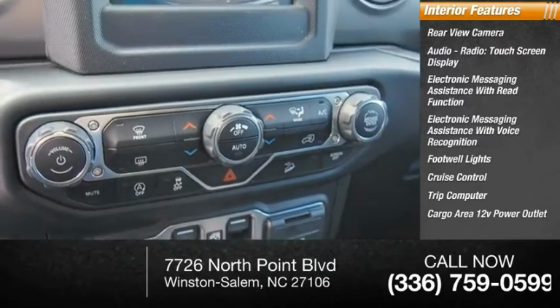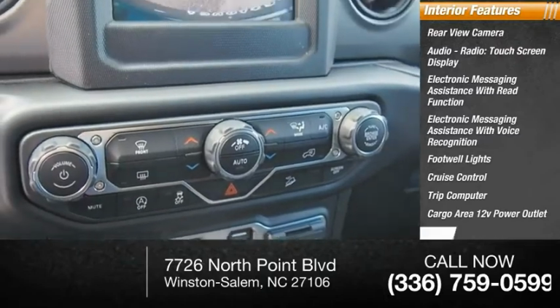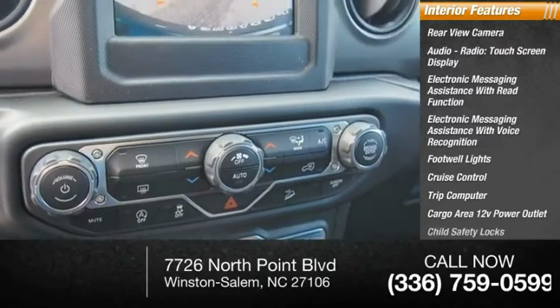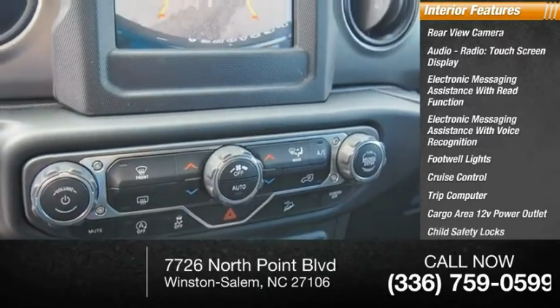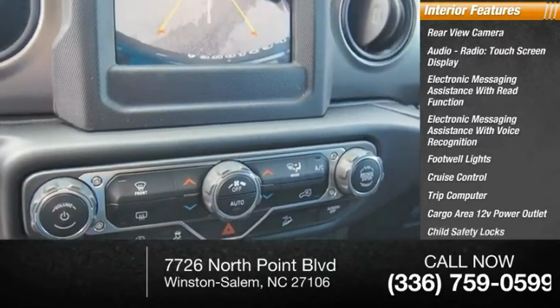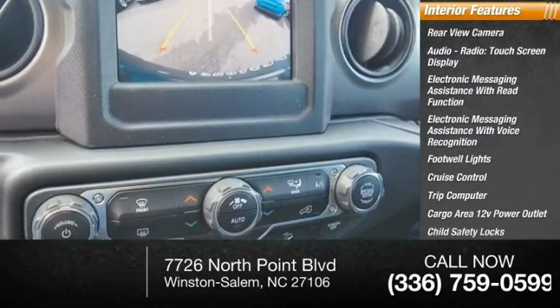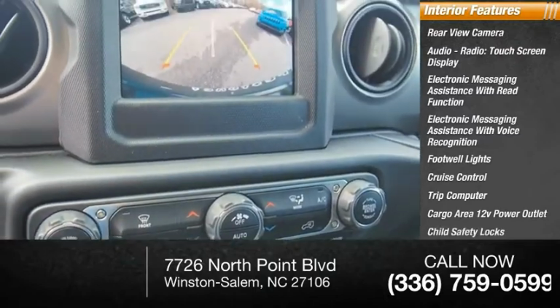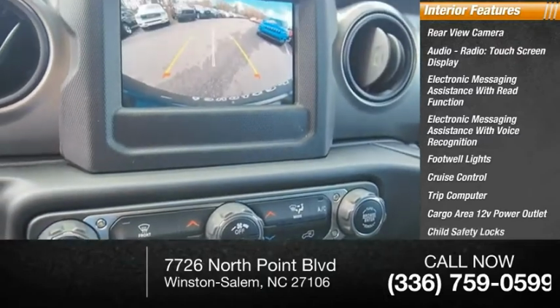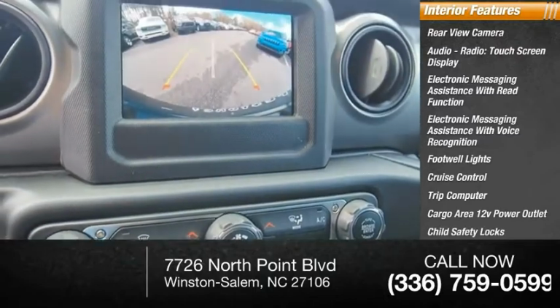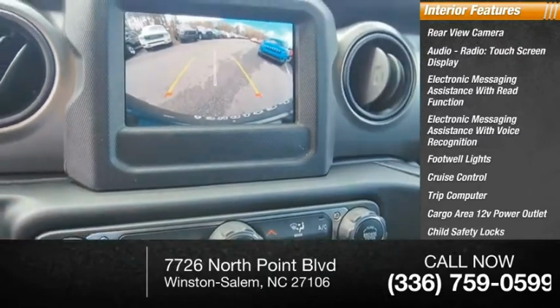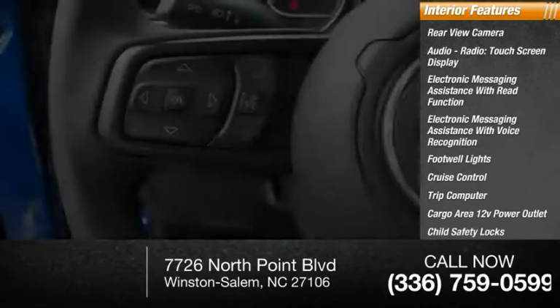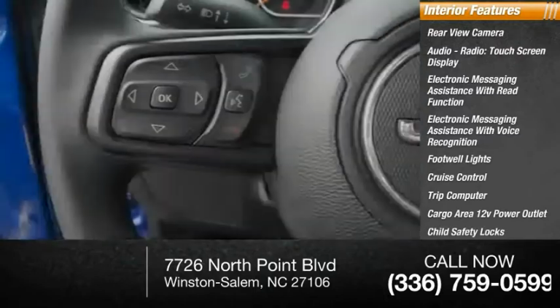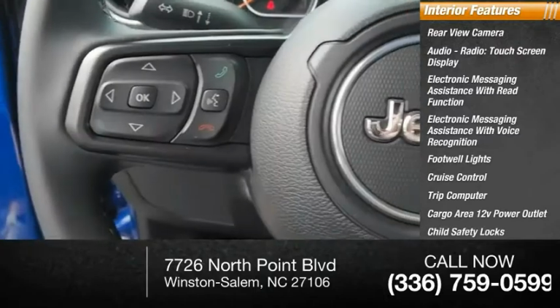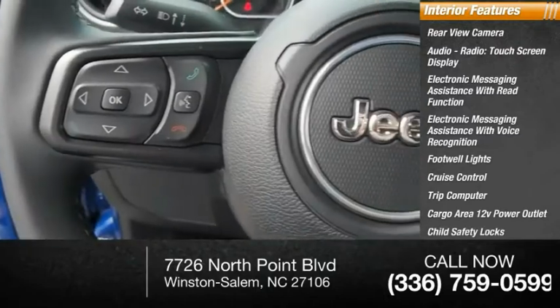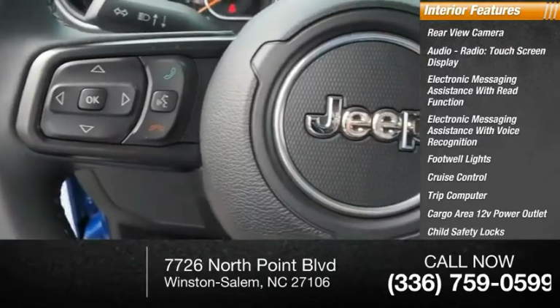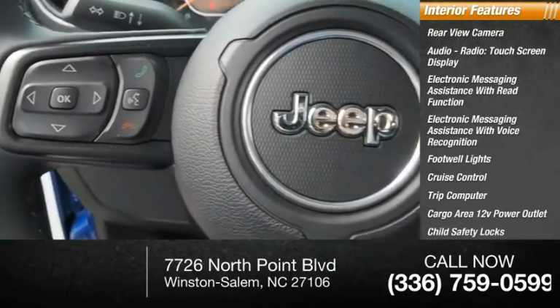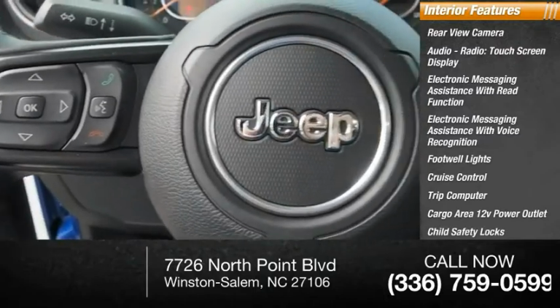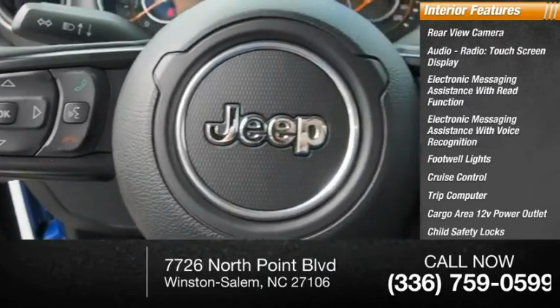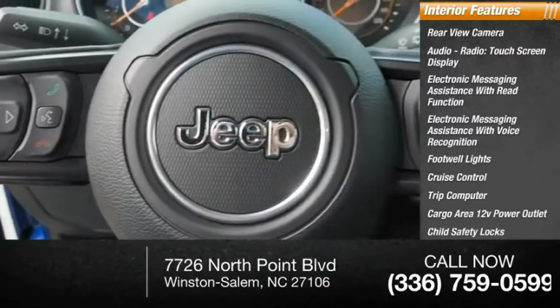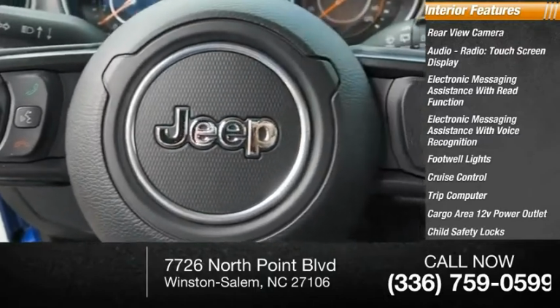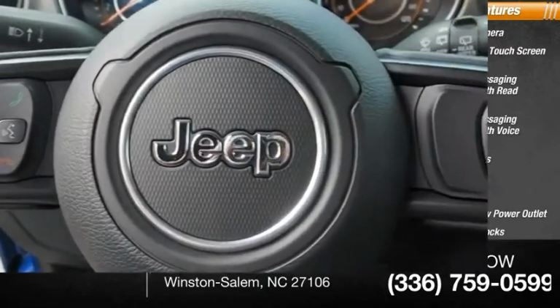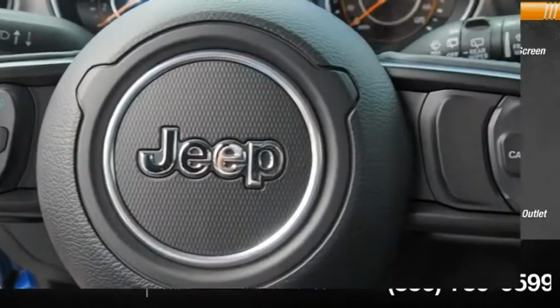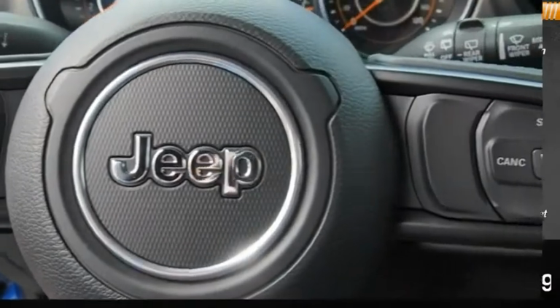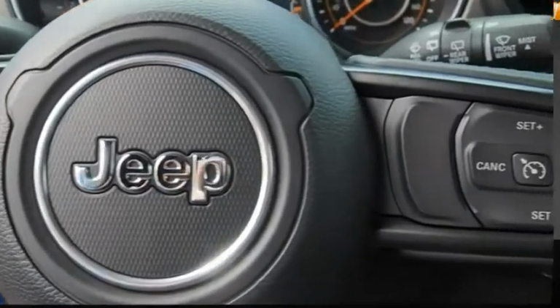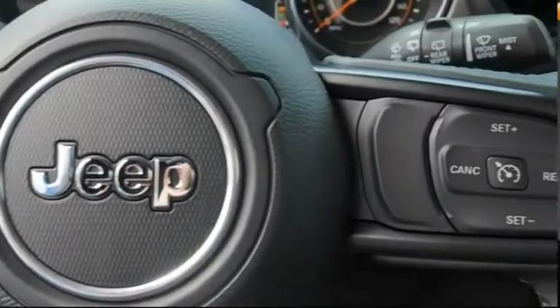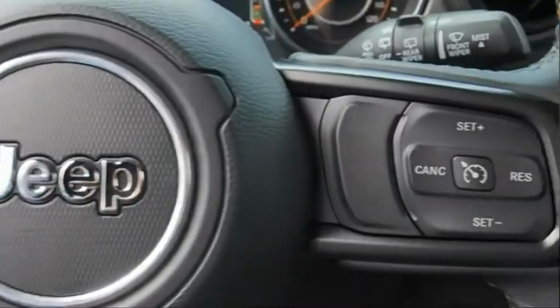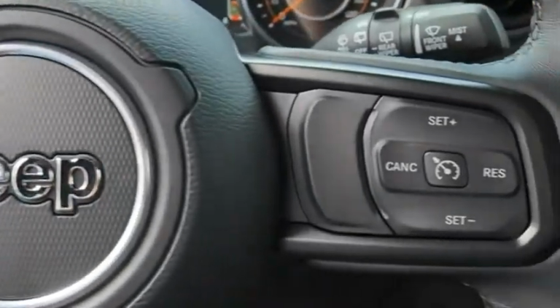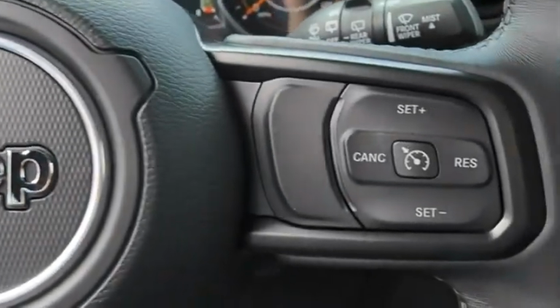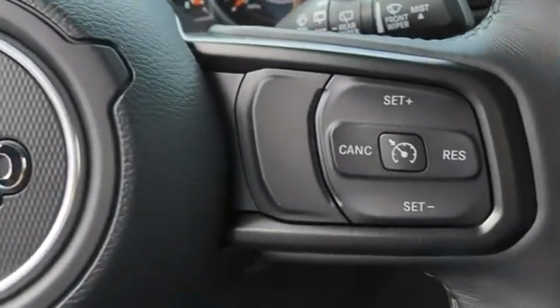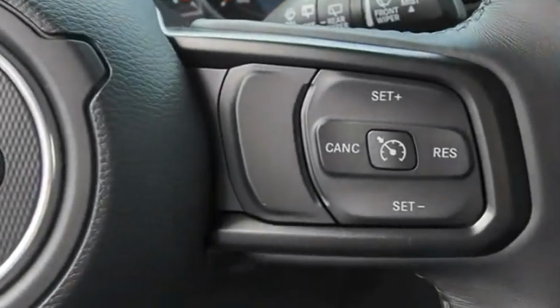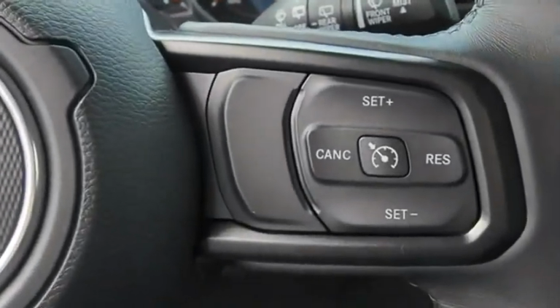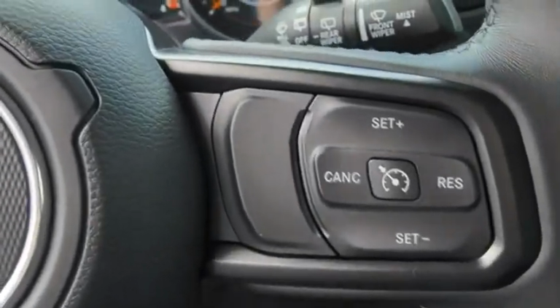Child safety locks, vehicle assistance app, roadside assistance. Your new ride is just a phone call away.